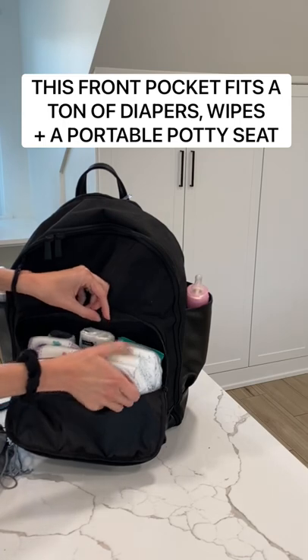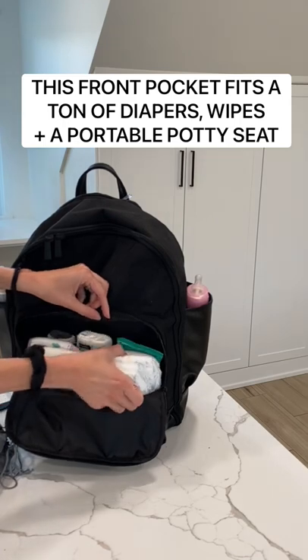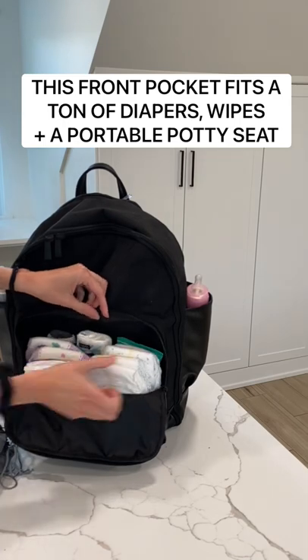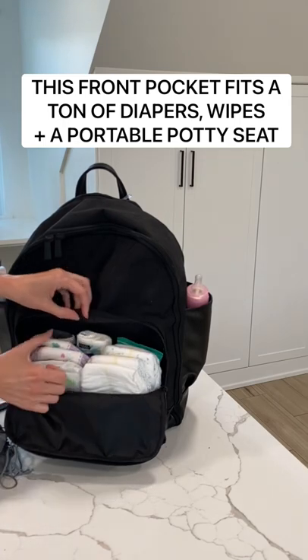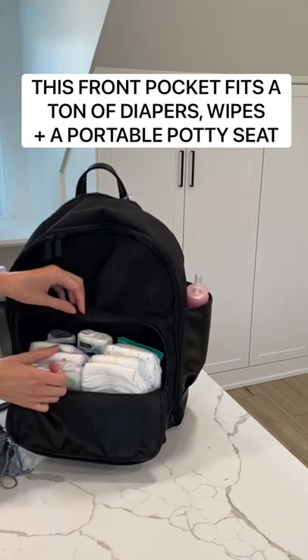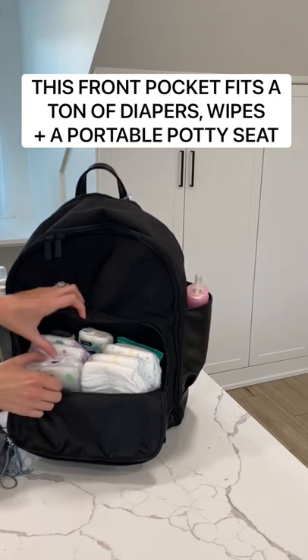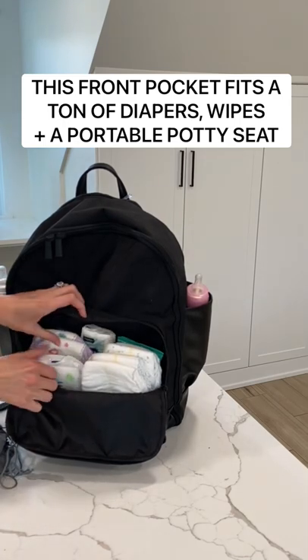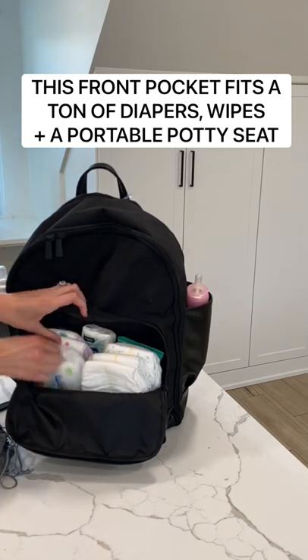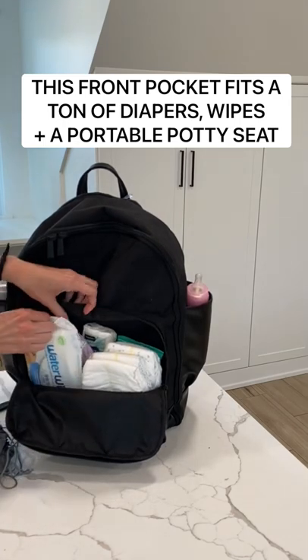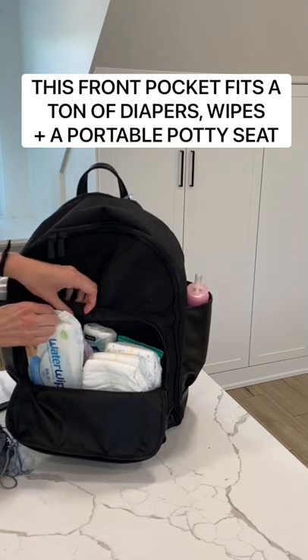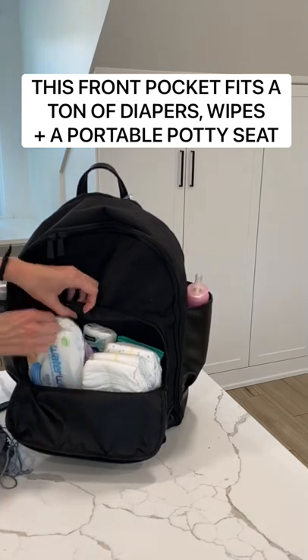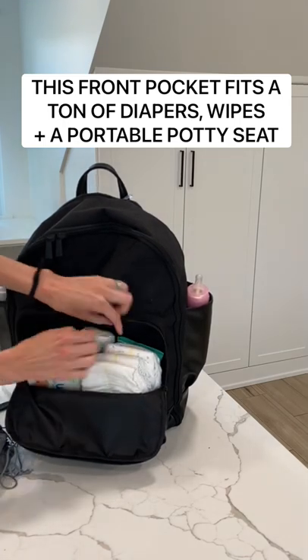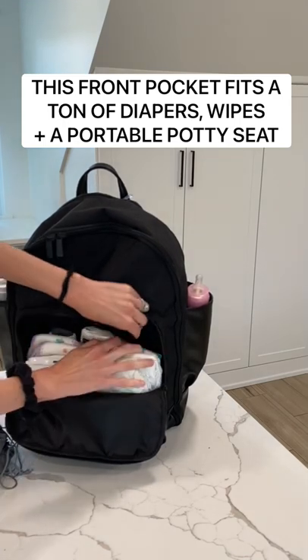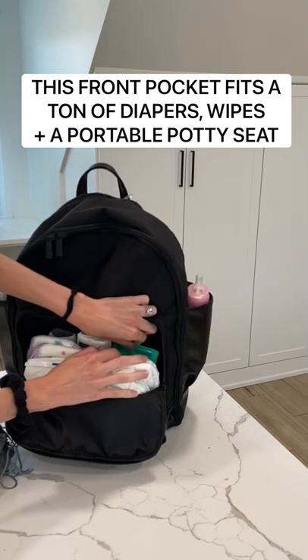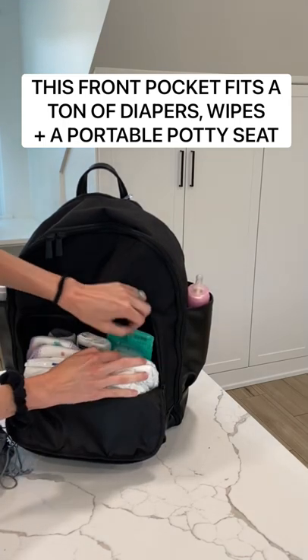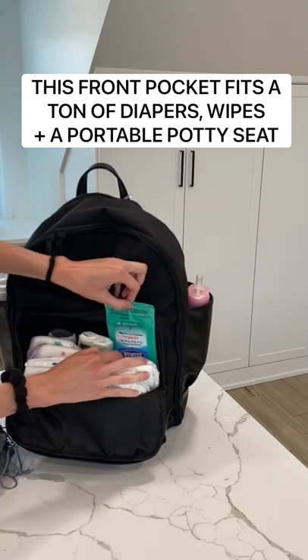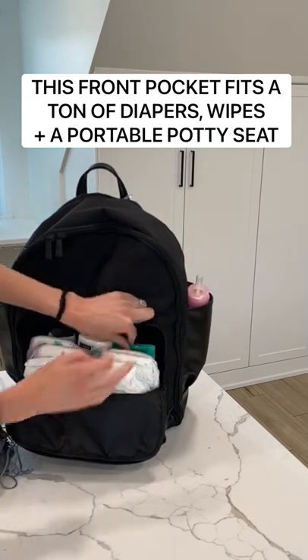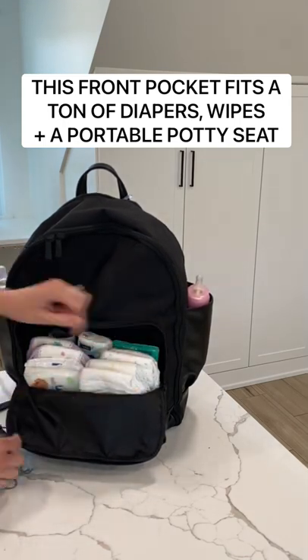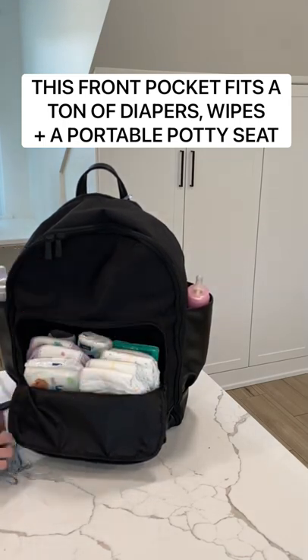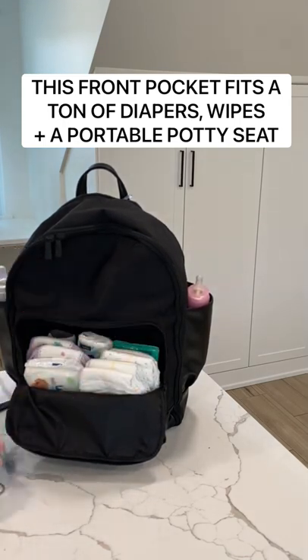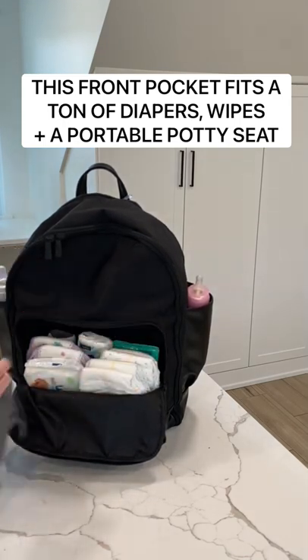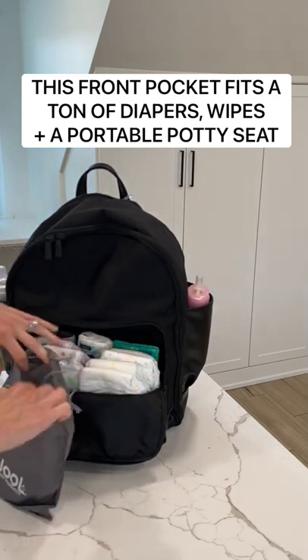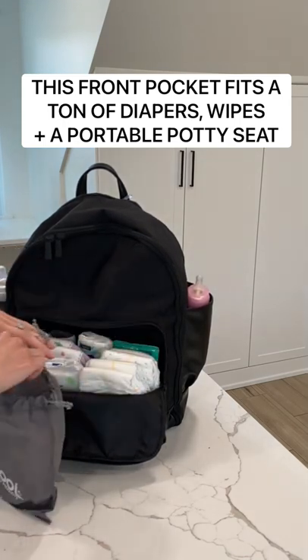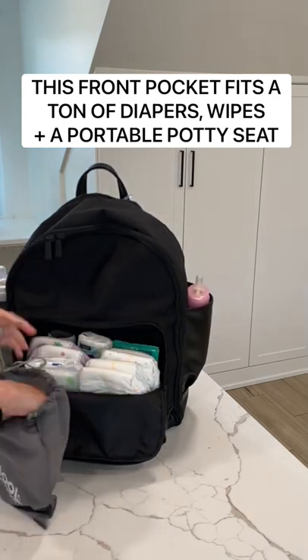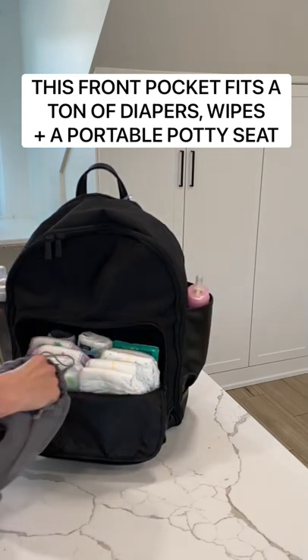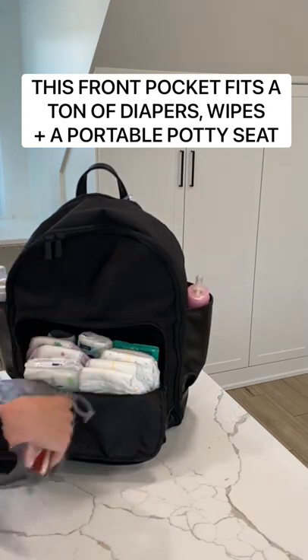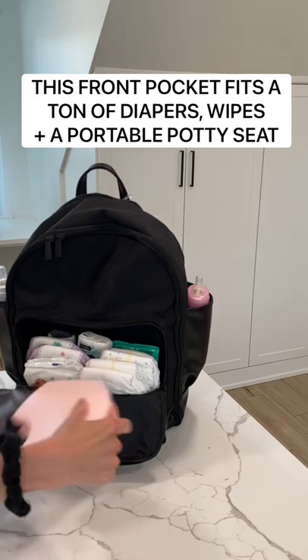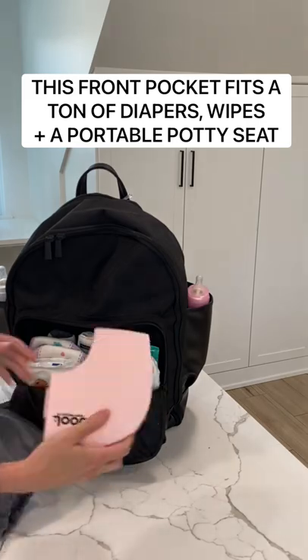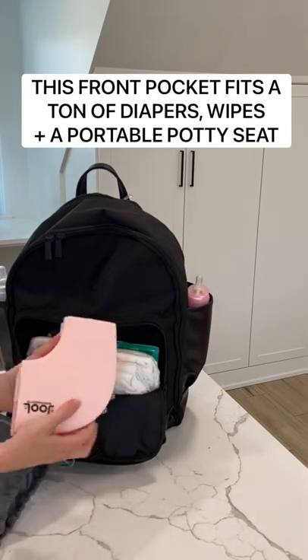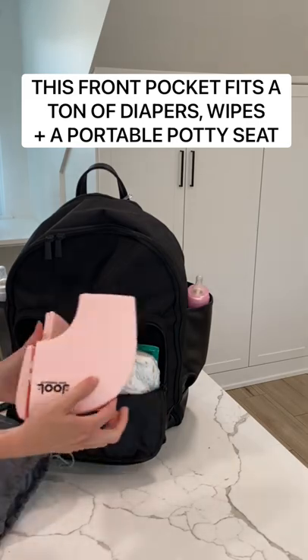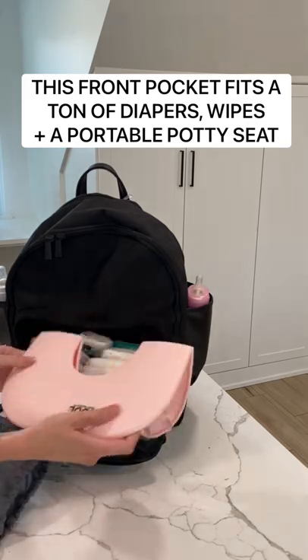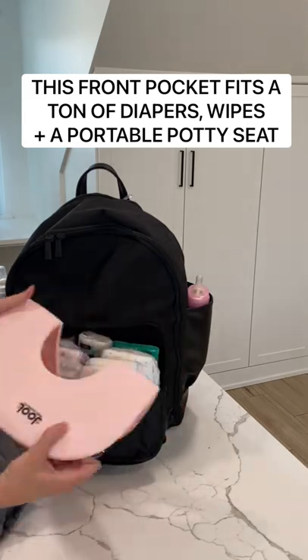It fits enough diapers for two kids for a full day of travel, wipes, and even a travel potty.